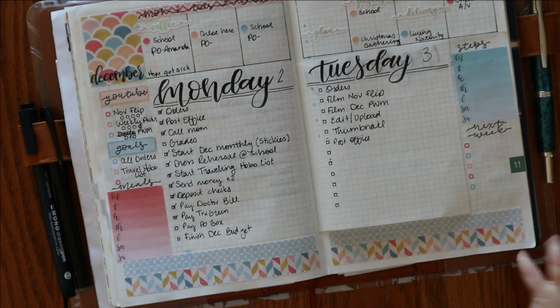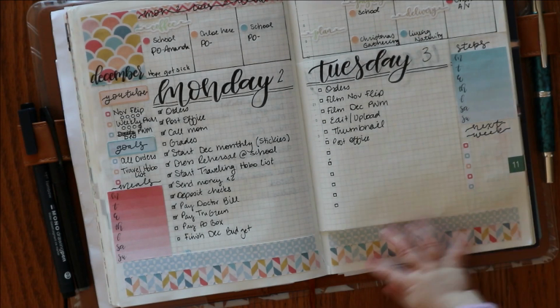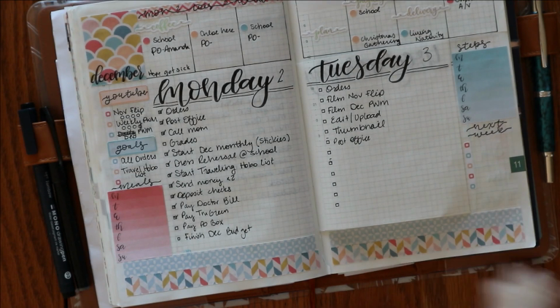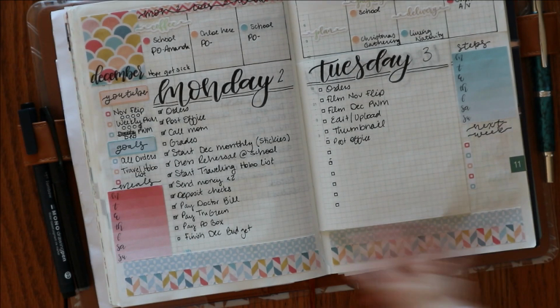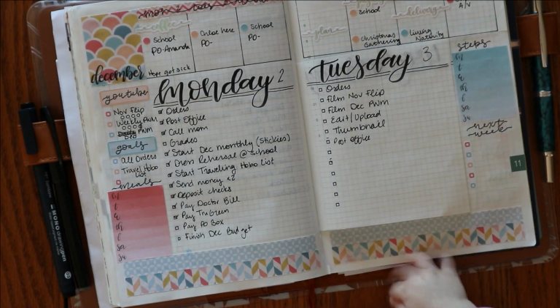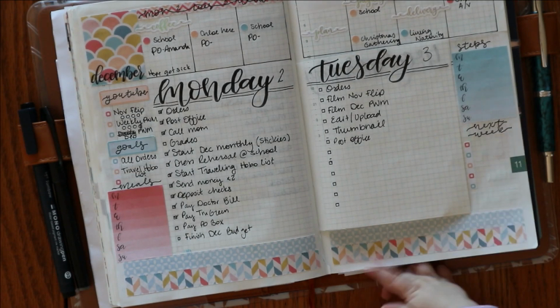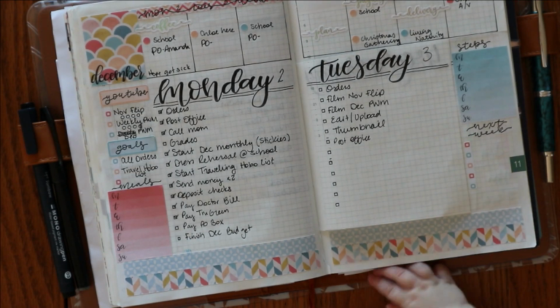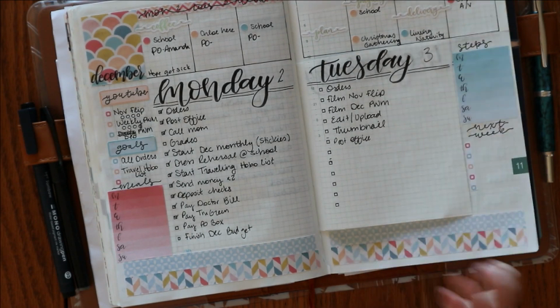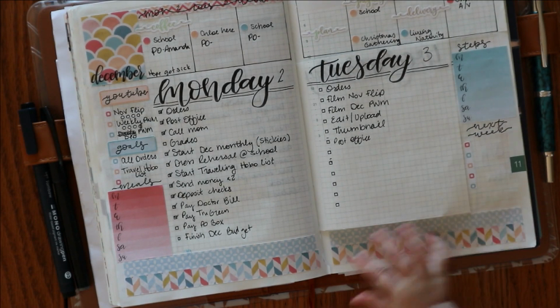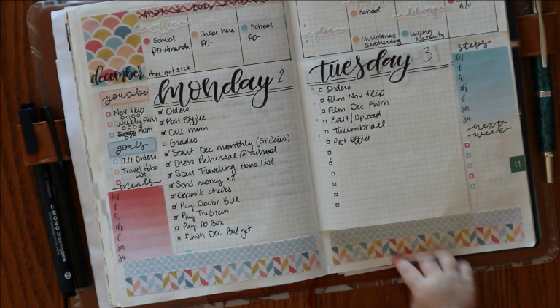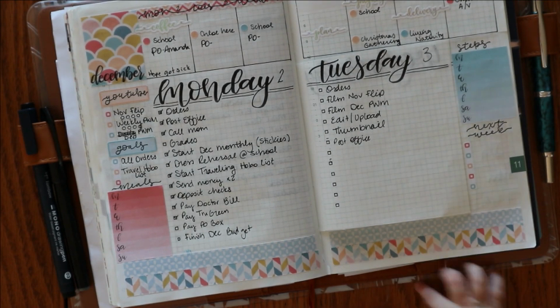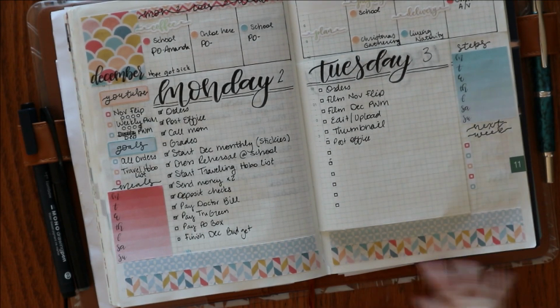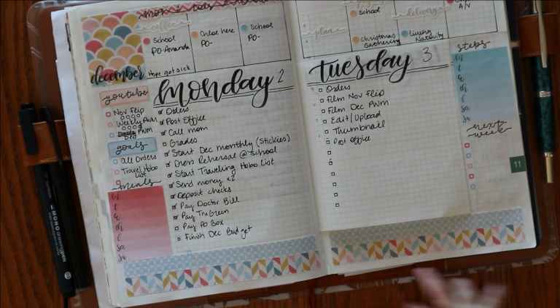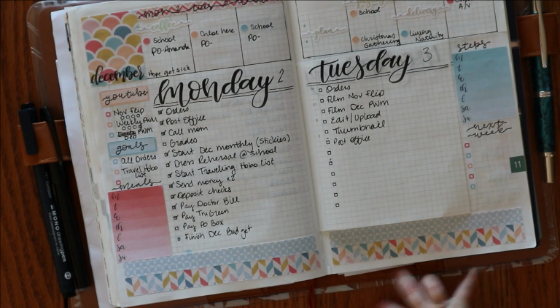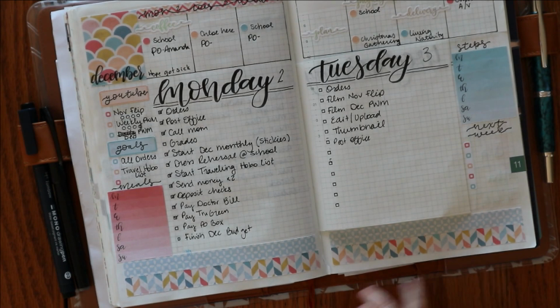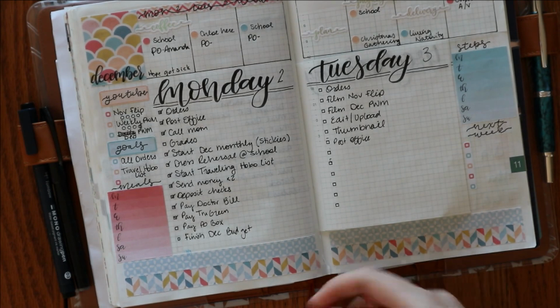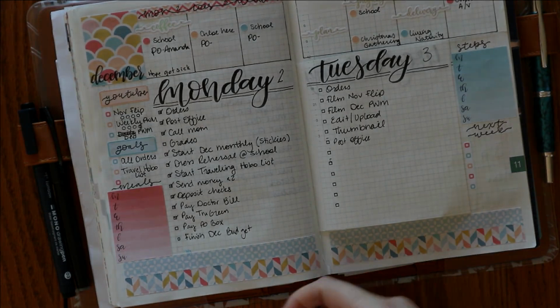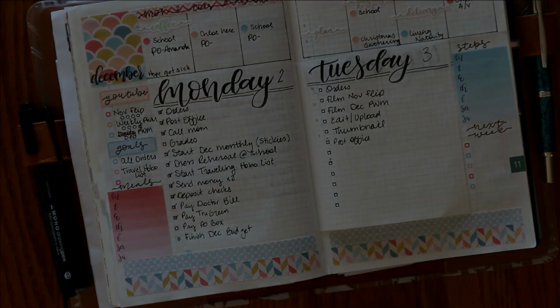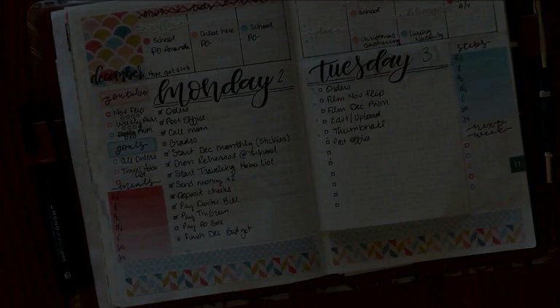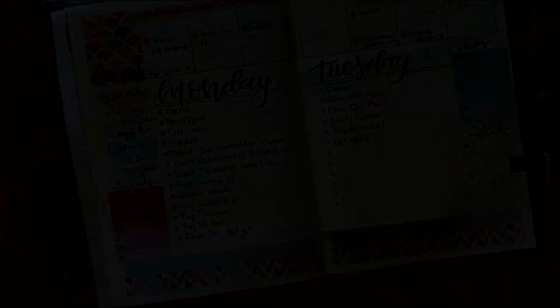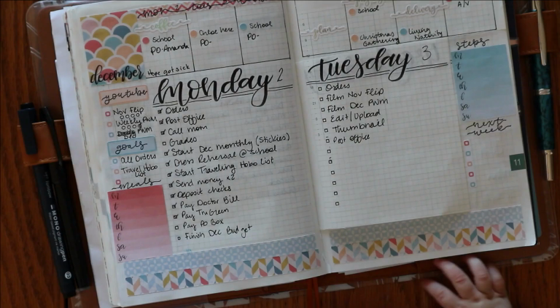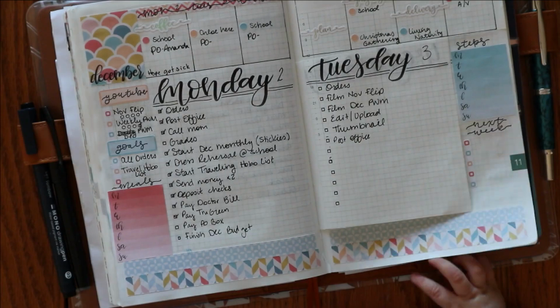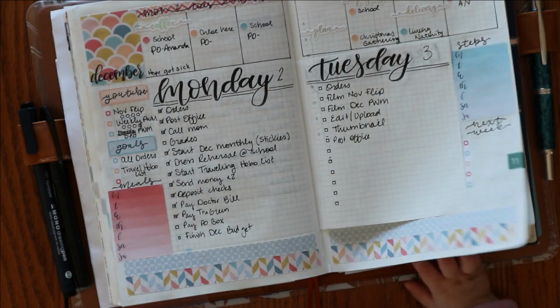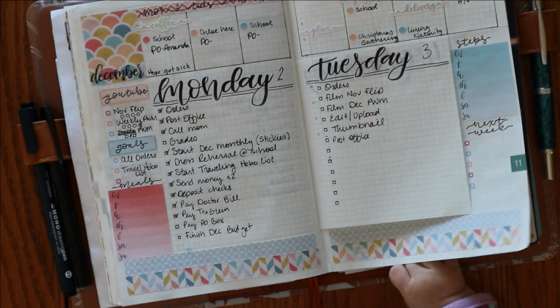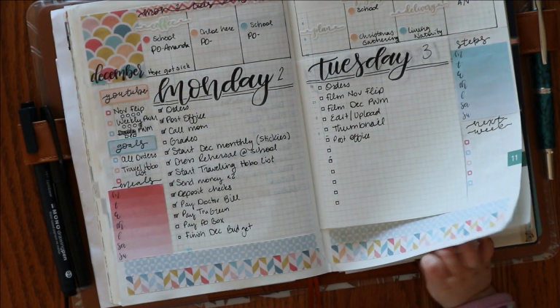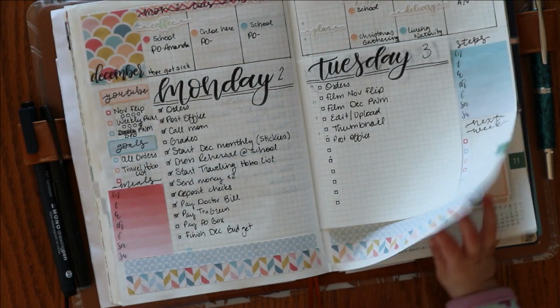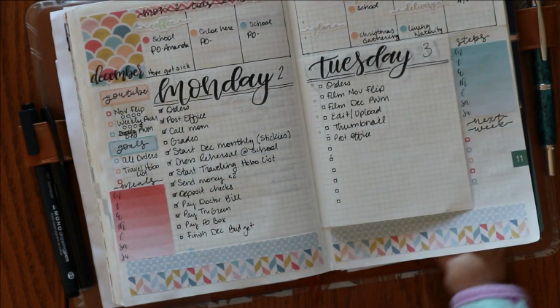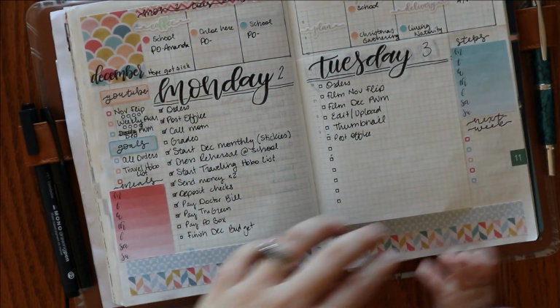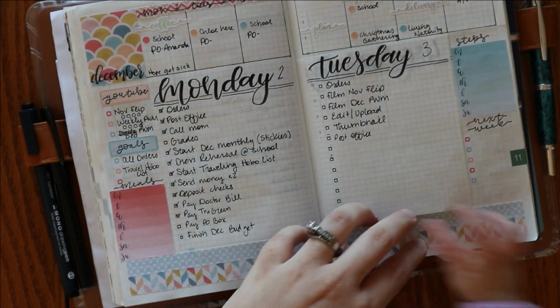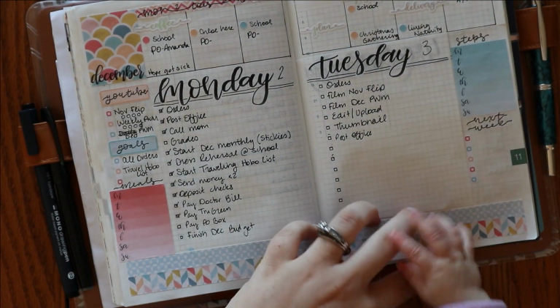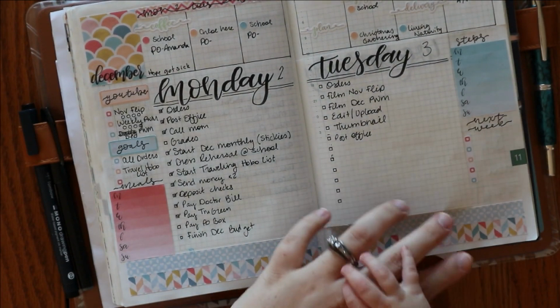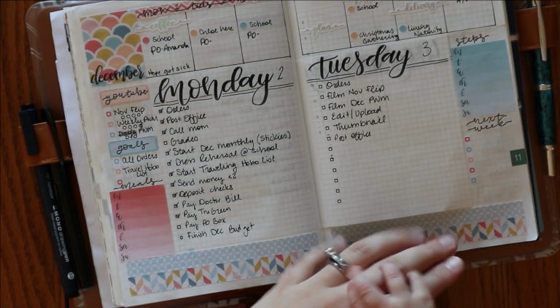Oh, do you want to plan with mama? Oh, do you like mama's planner?